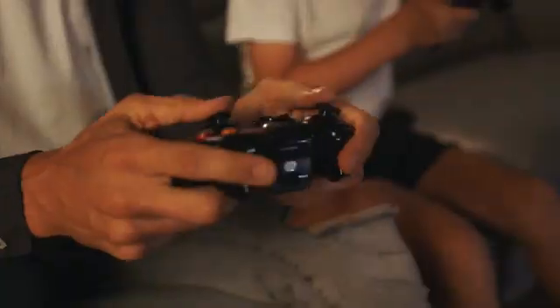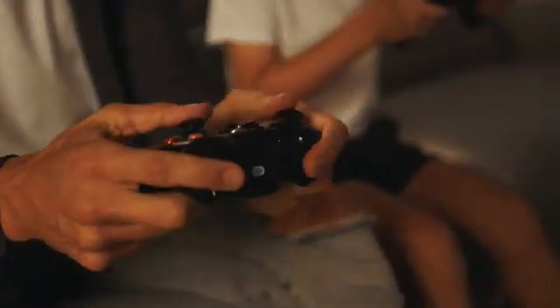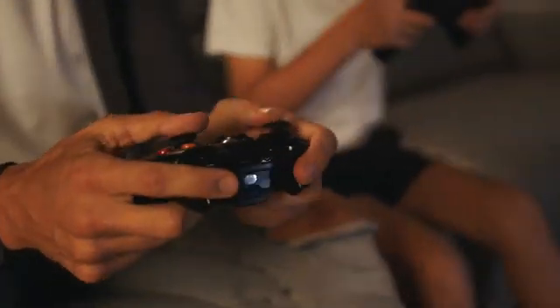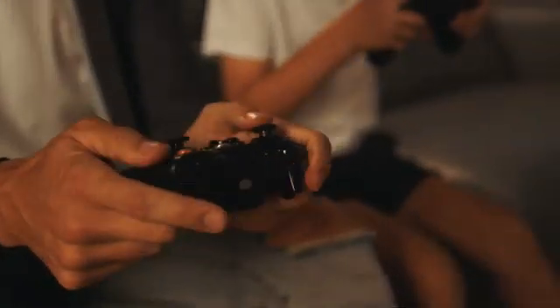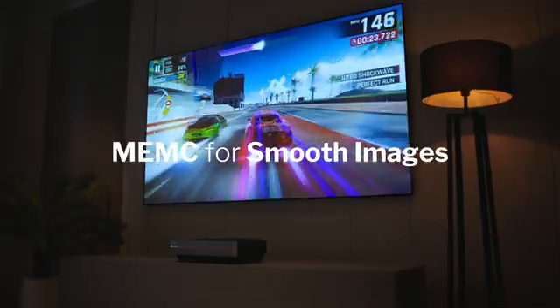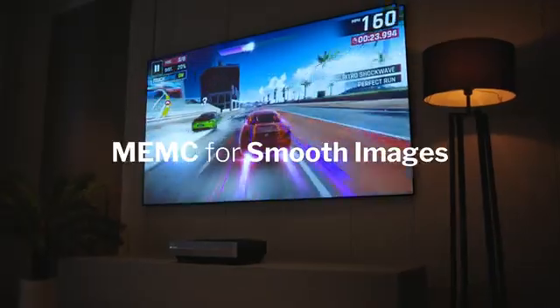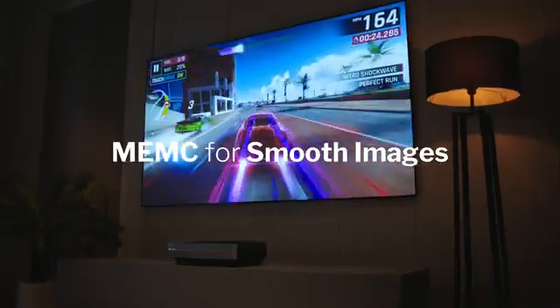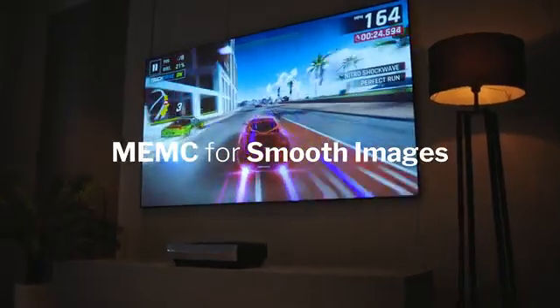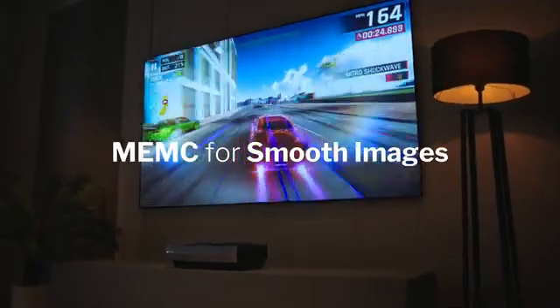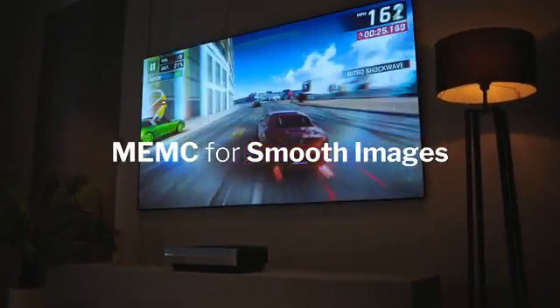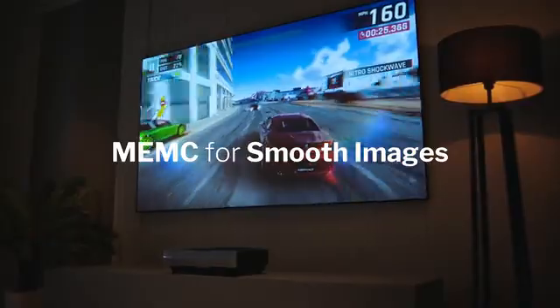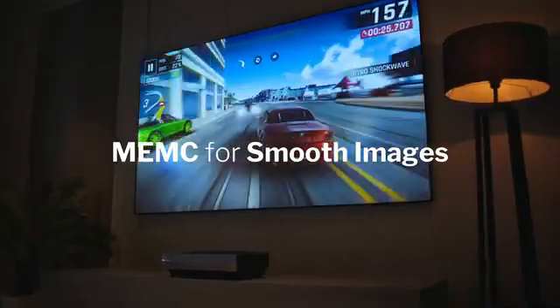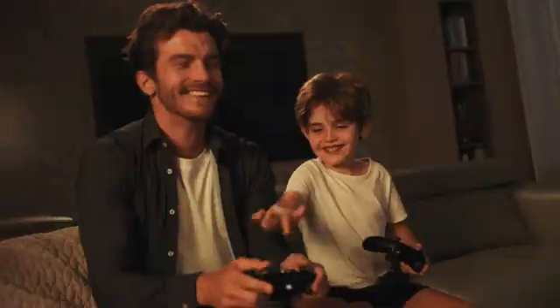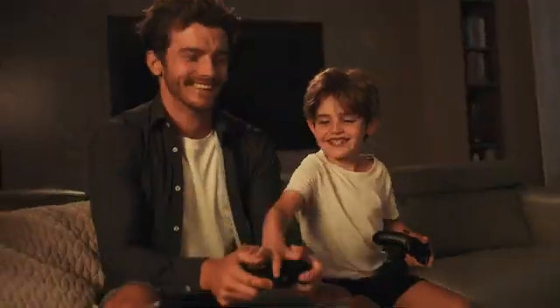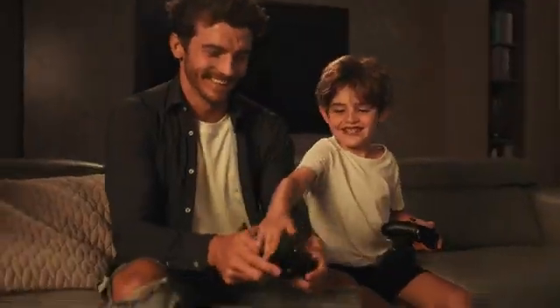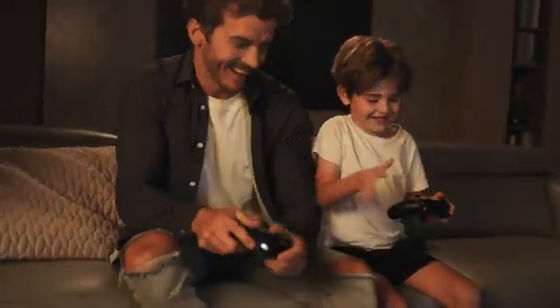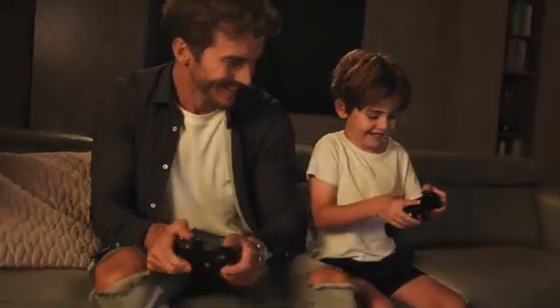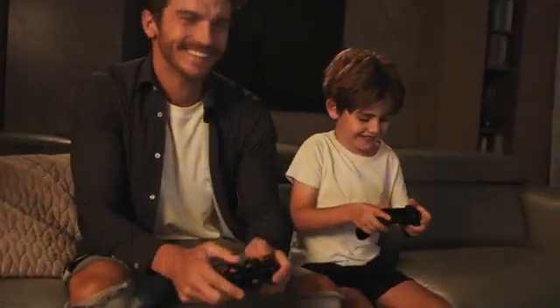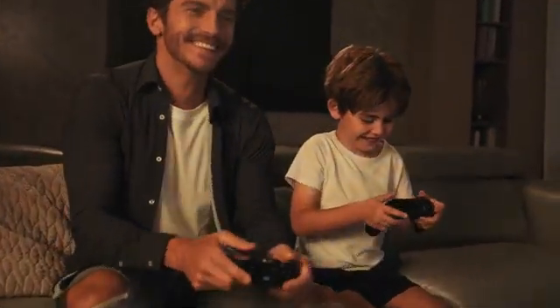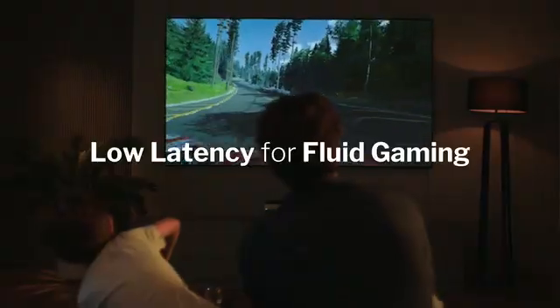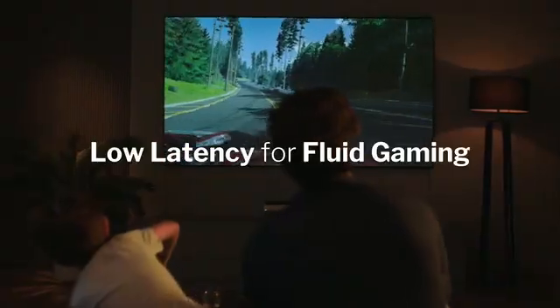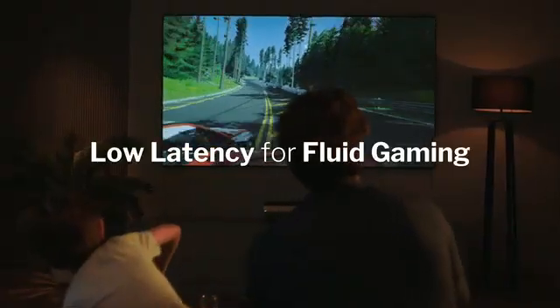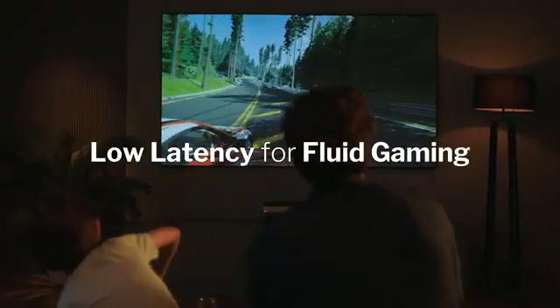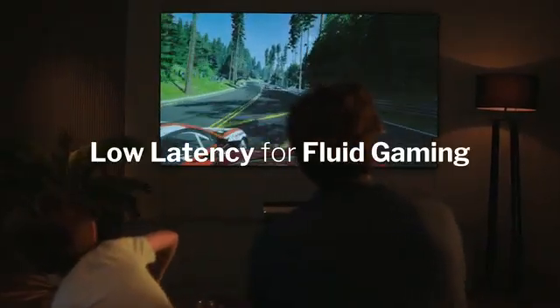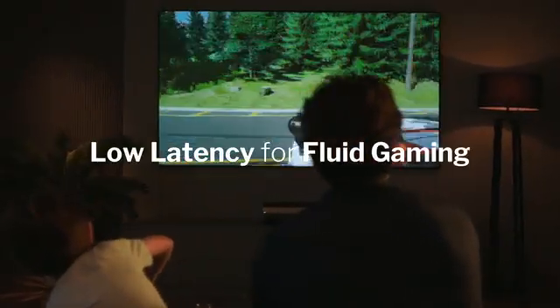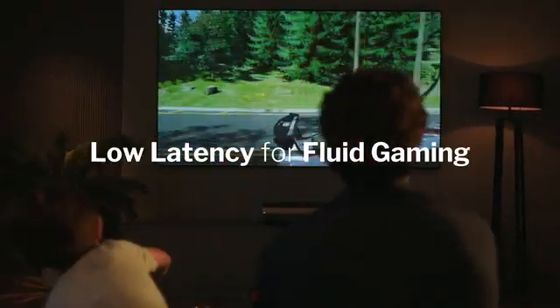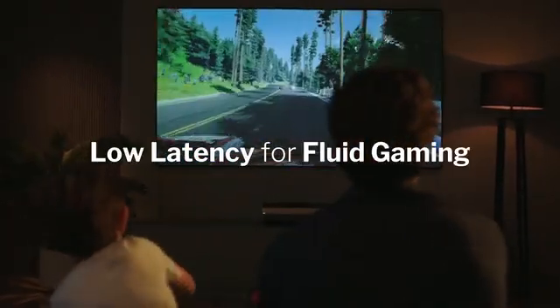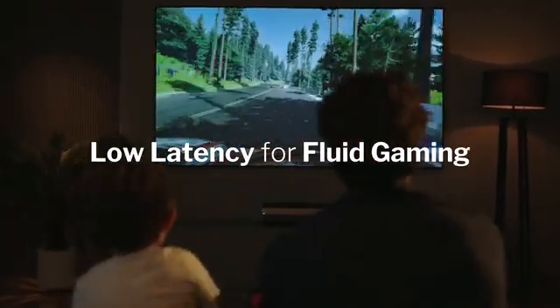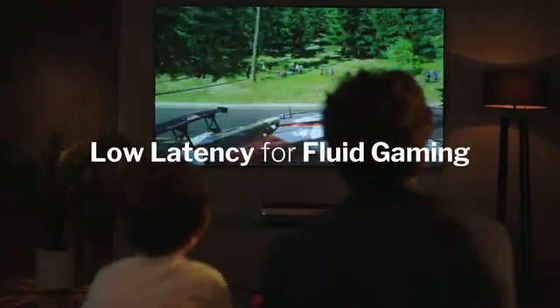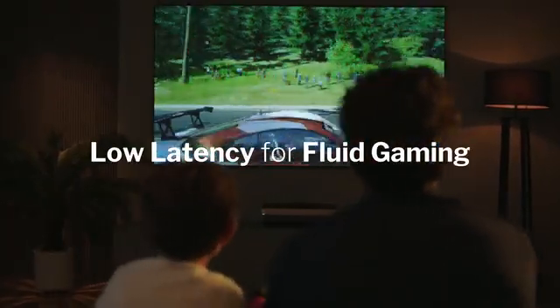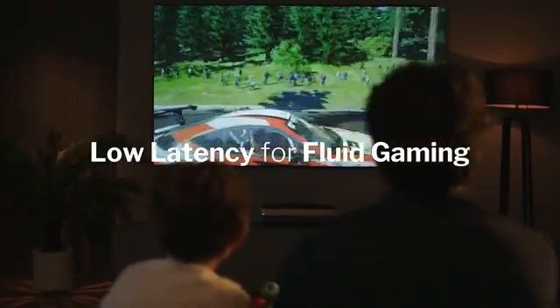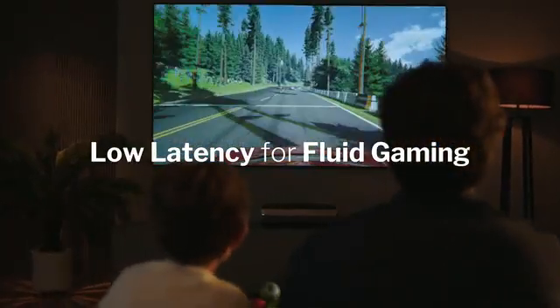With latency rates as low as 35 milliseconds, the A6 is capable of an exciting and fluid gaming experience.